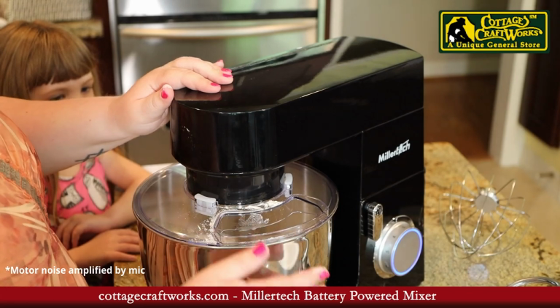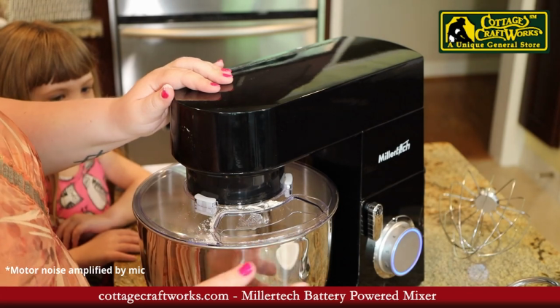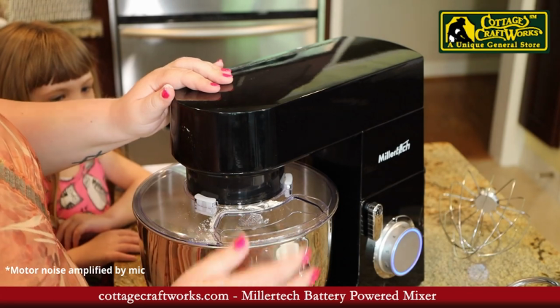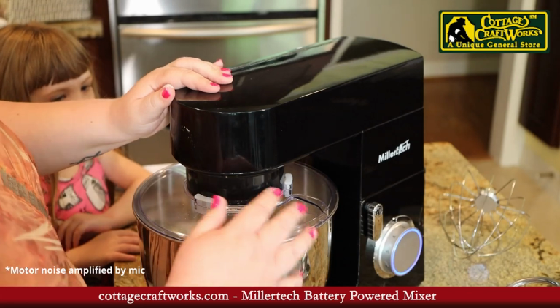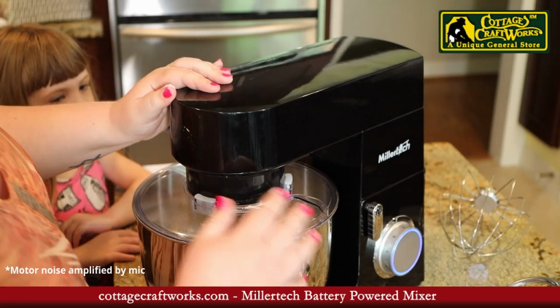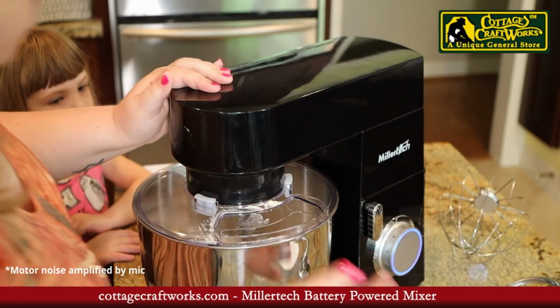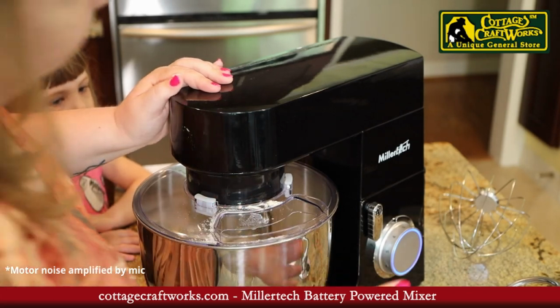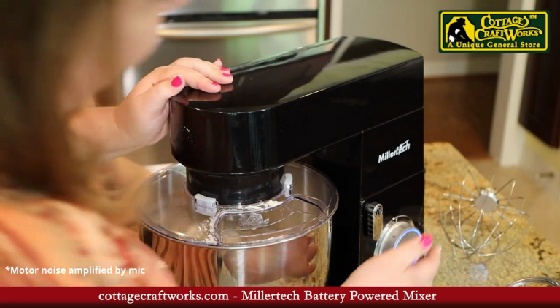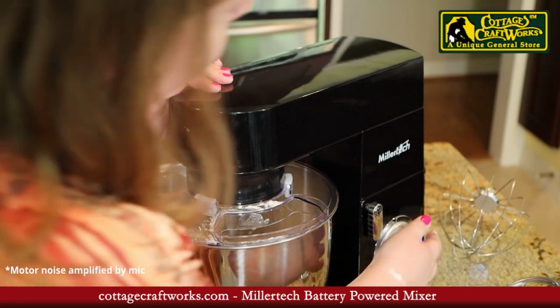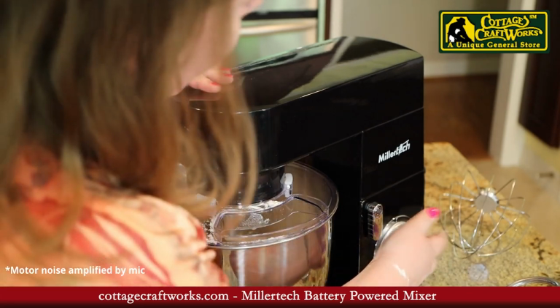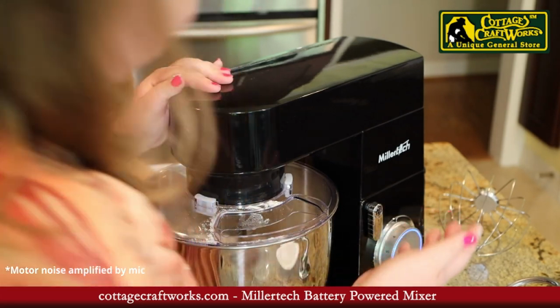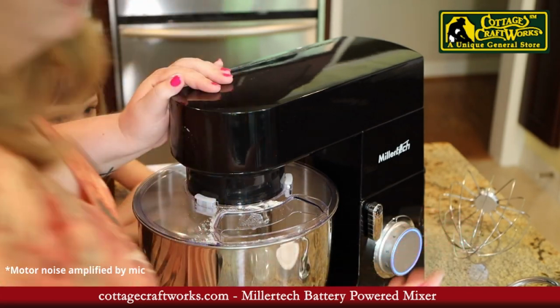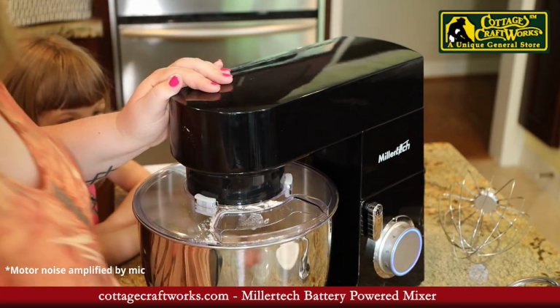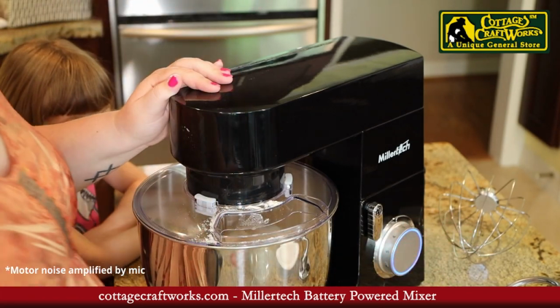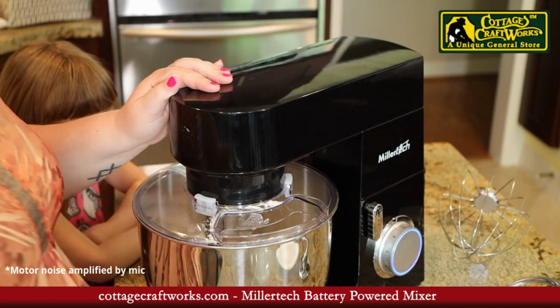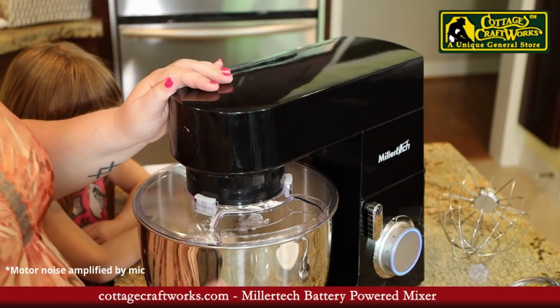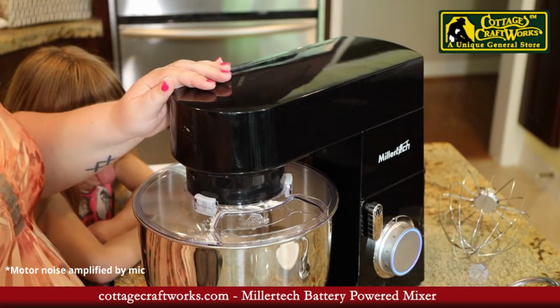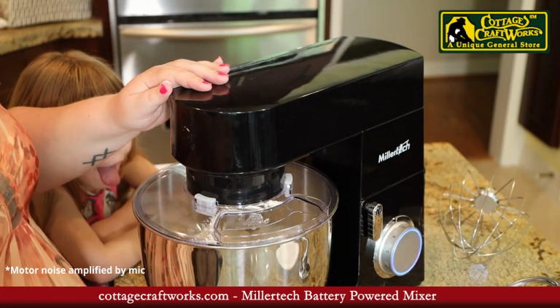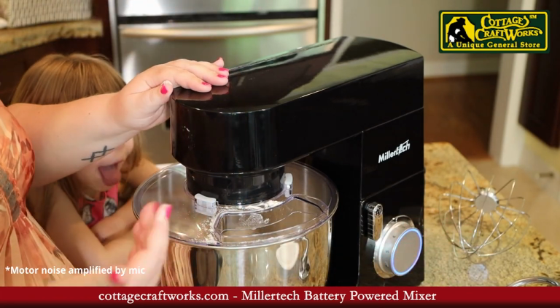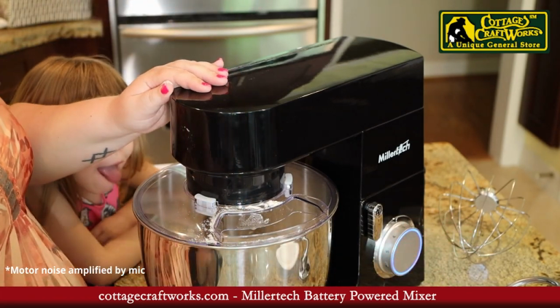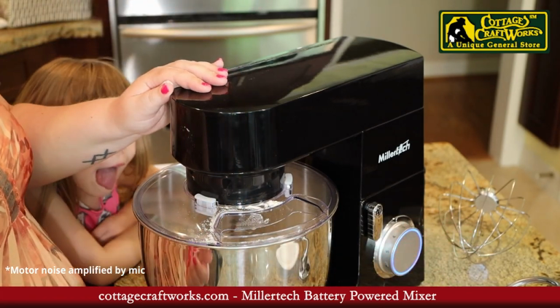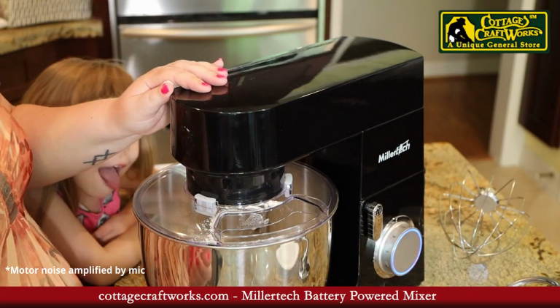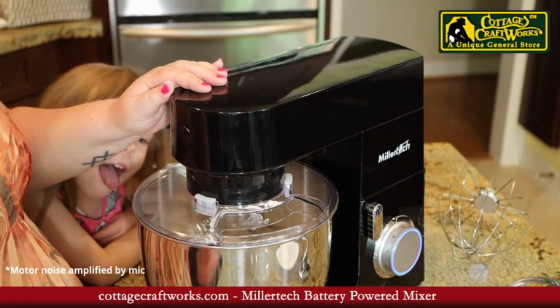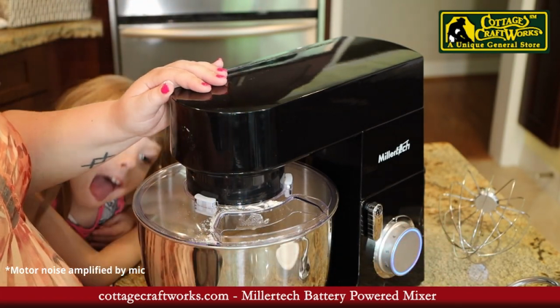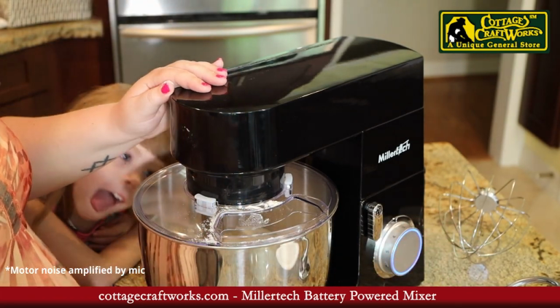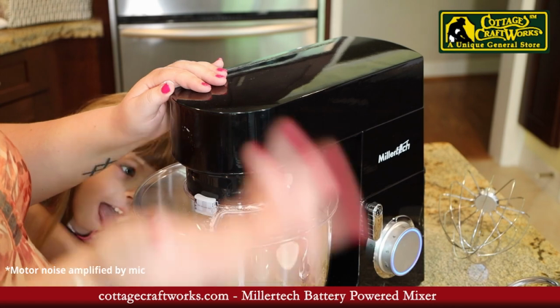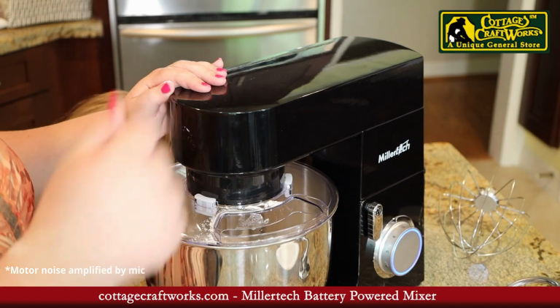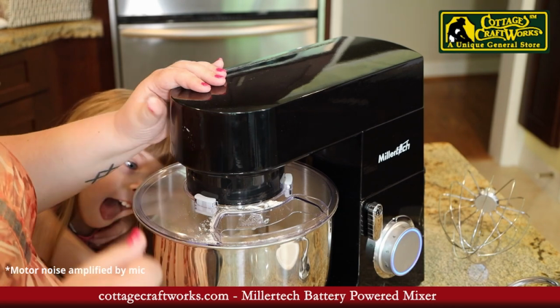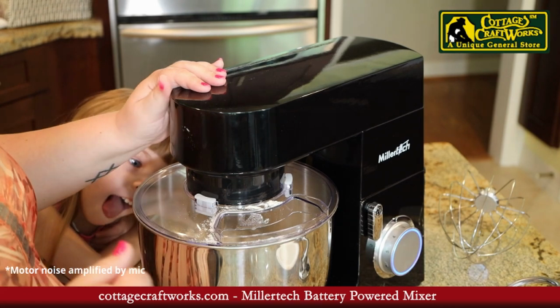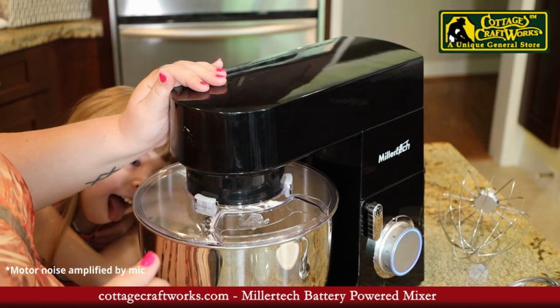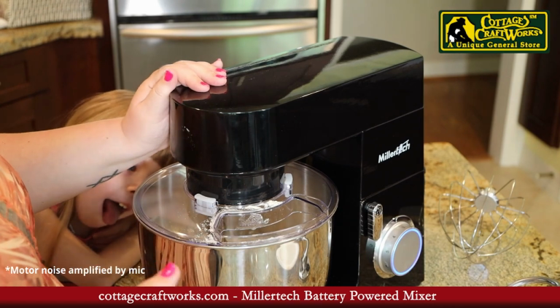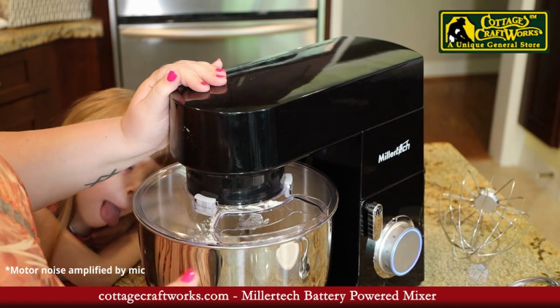It's very quiet. This is on stage 3 and it's extremely quiet — you can run this with the baby sleeping in the other room.